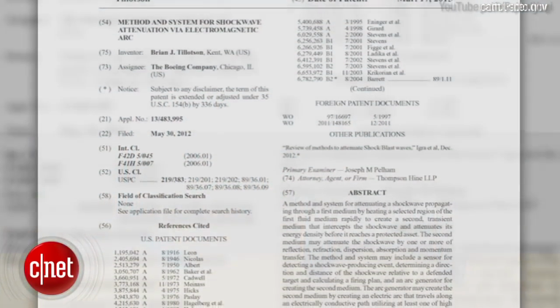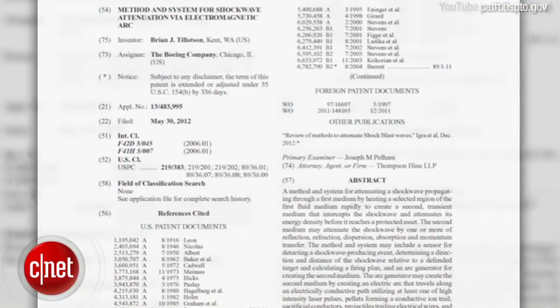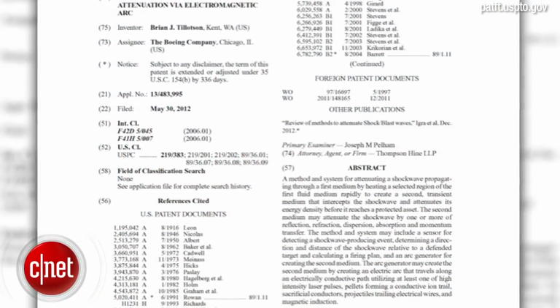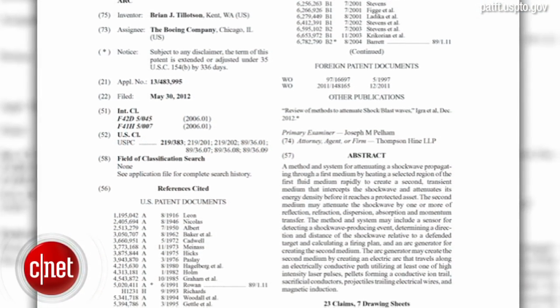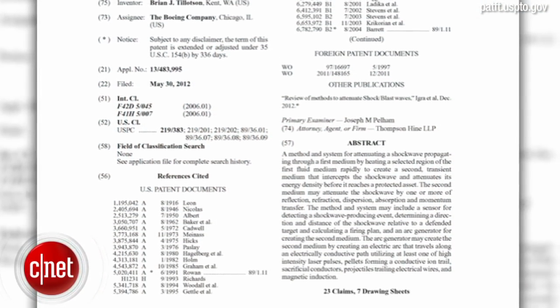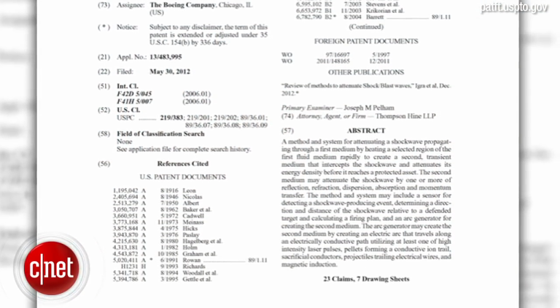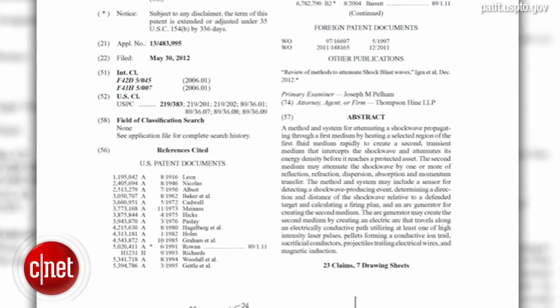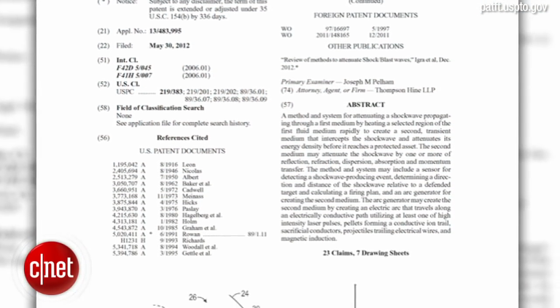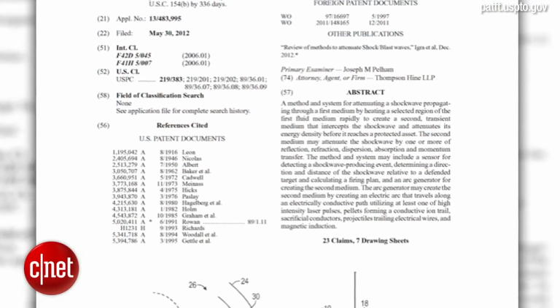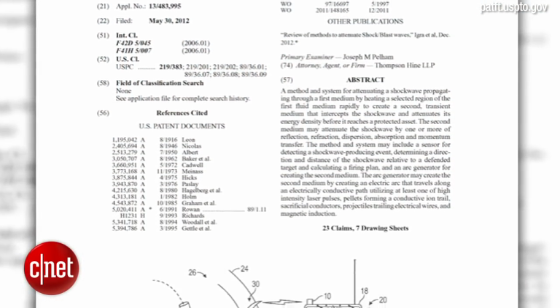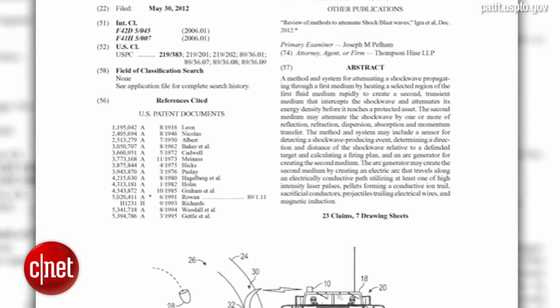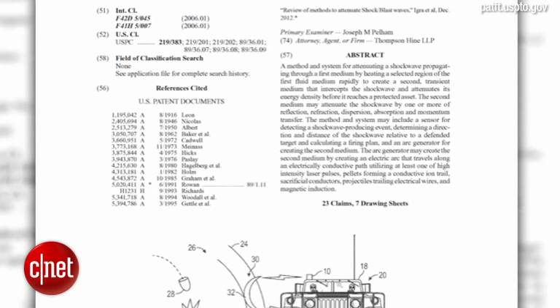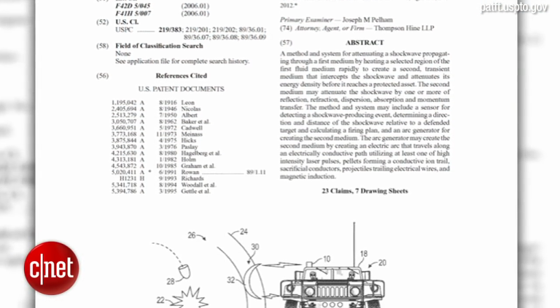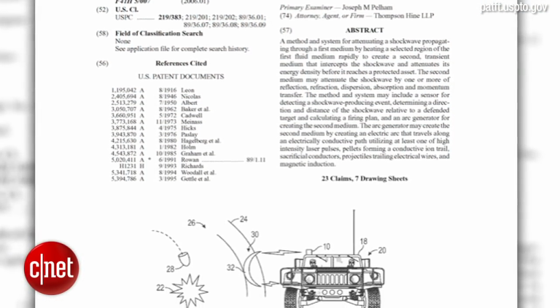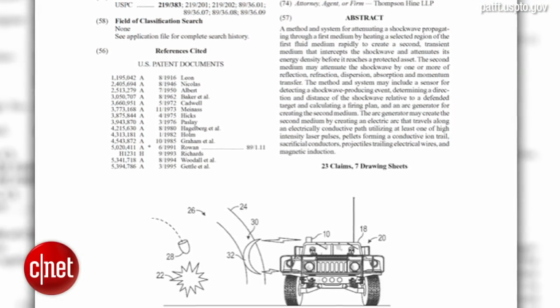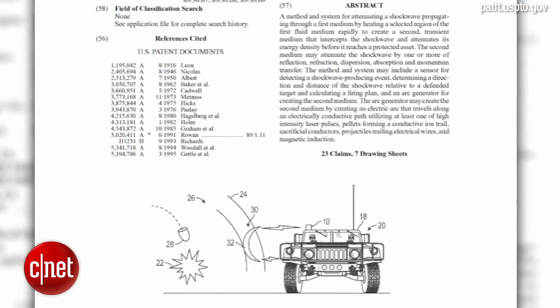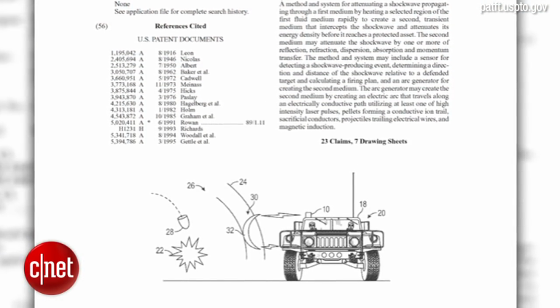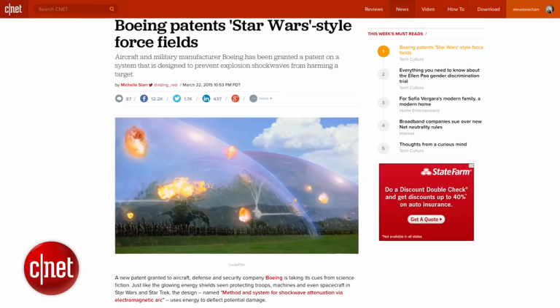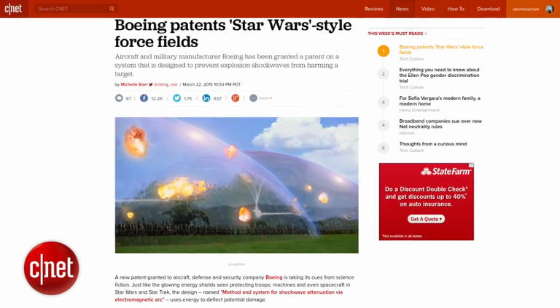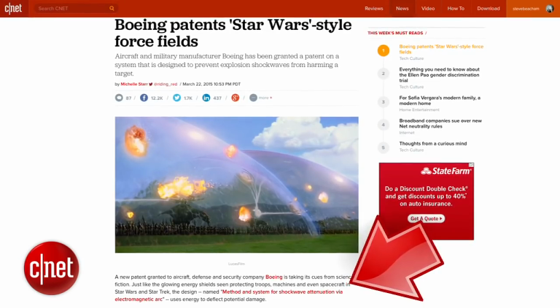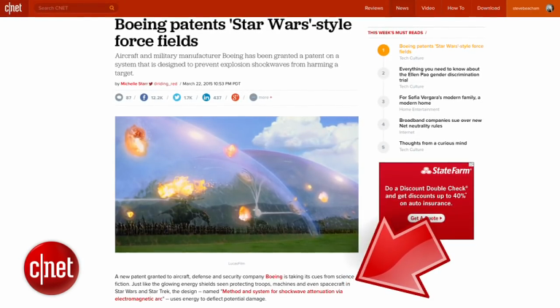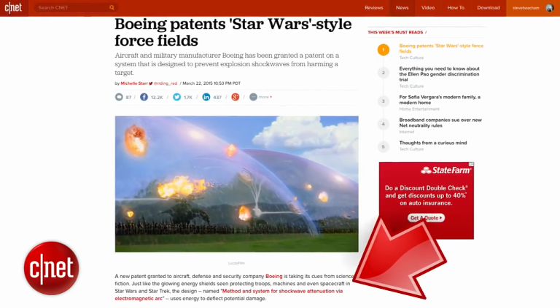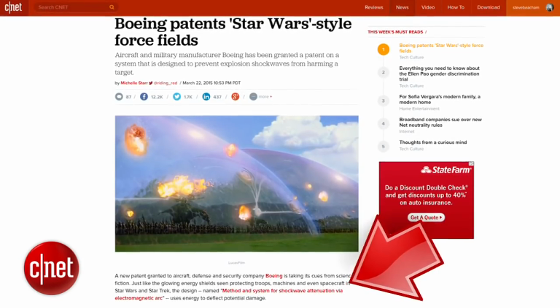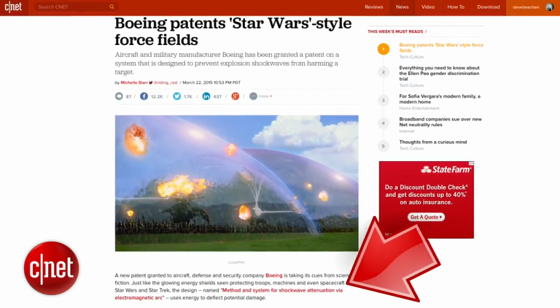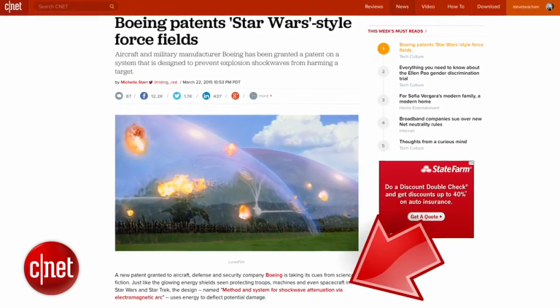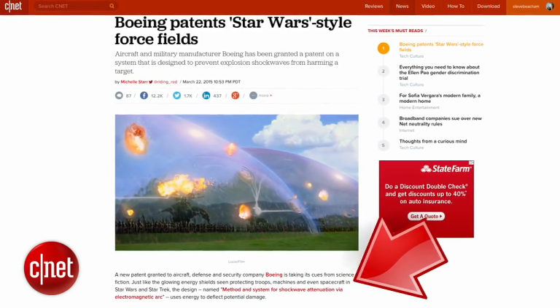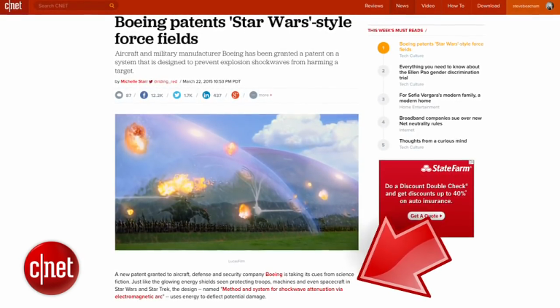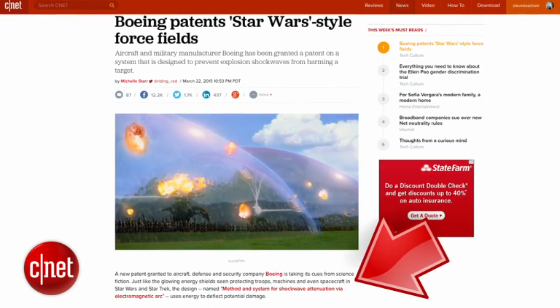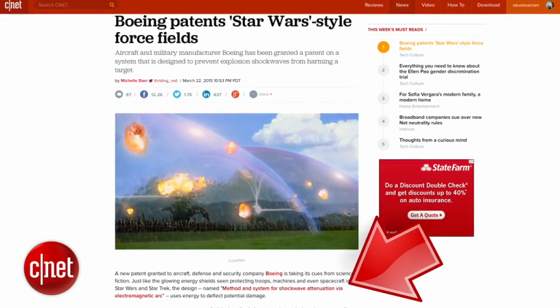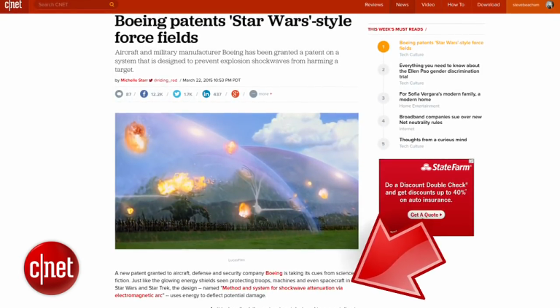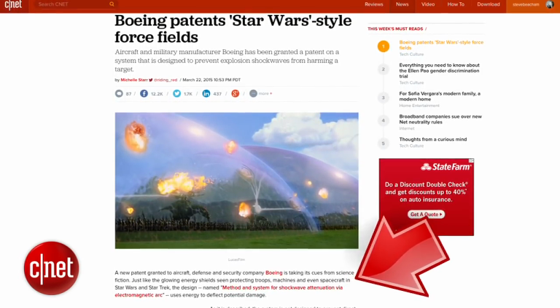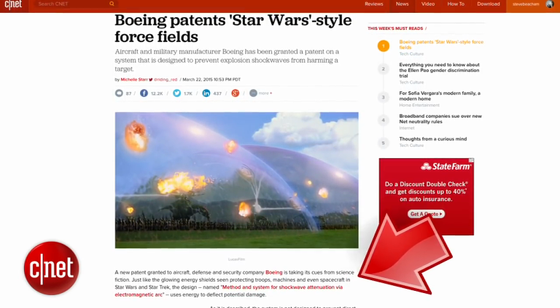If you would like to learn more about Boeing's force field technology, click the link to the patent in the Crave blog post.